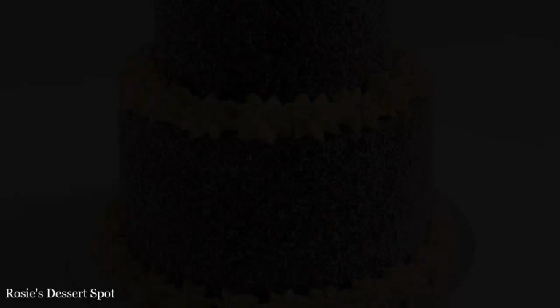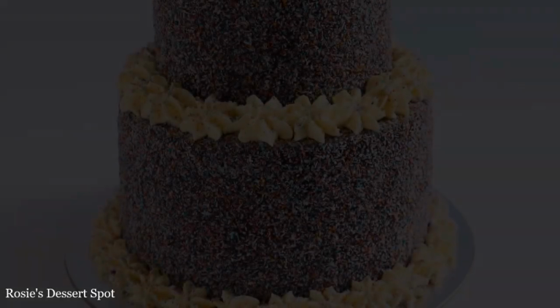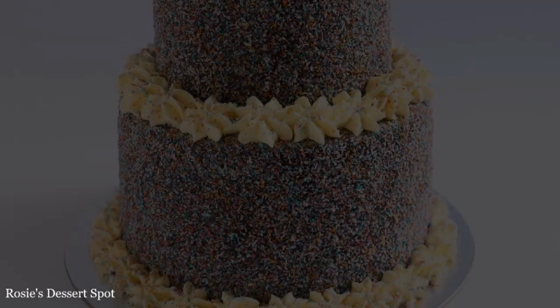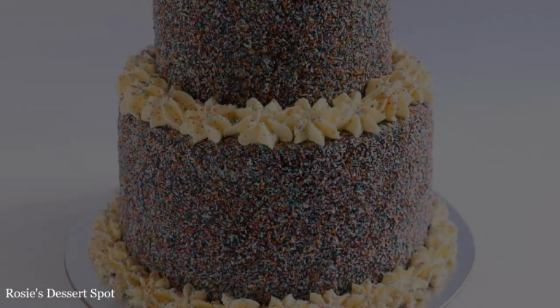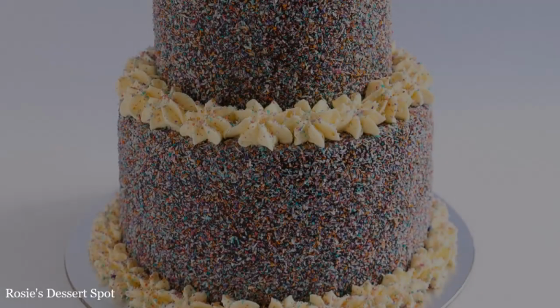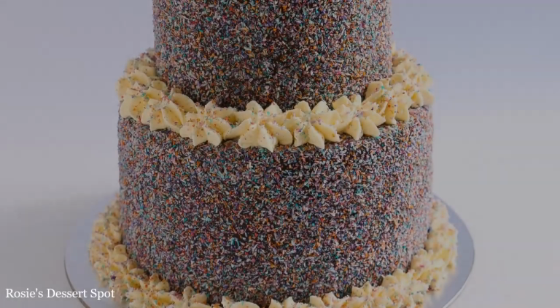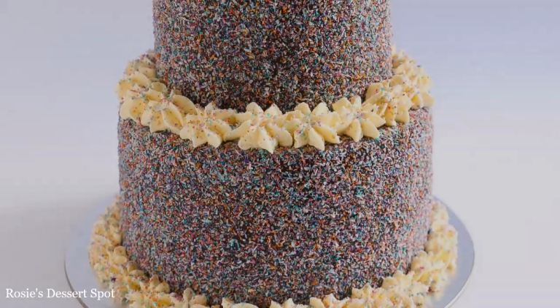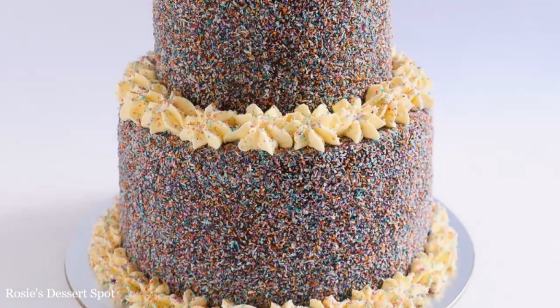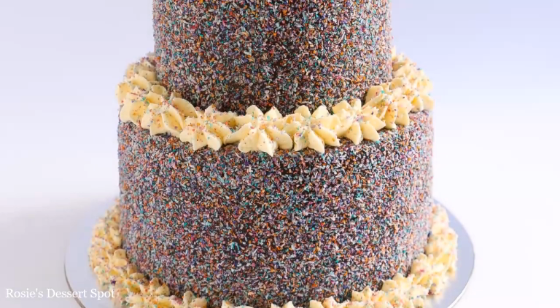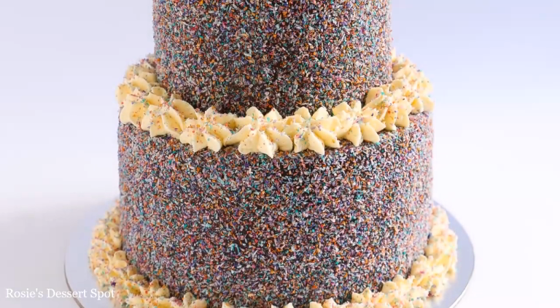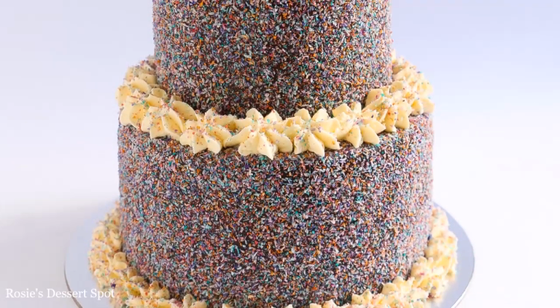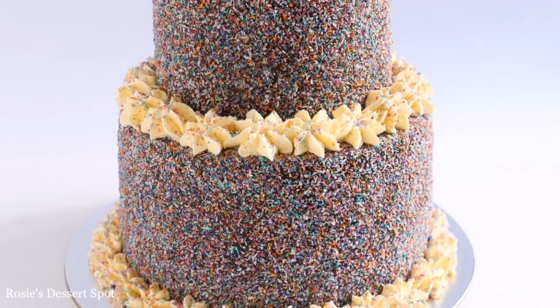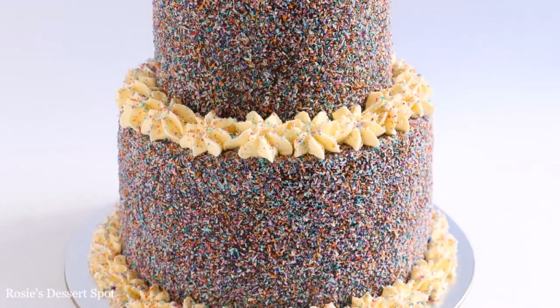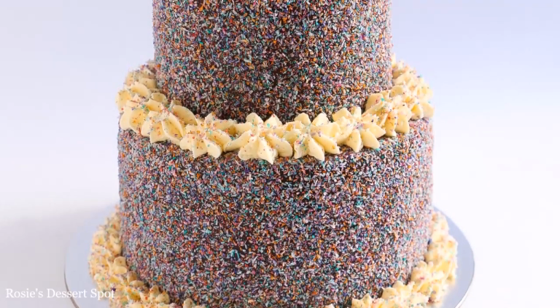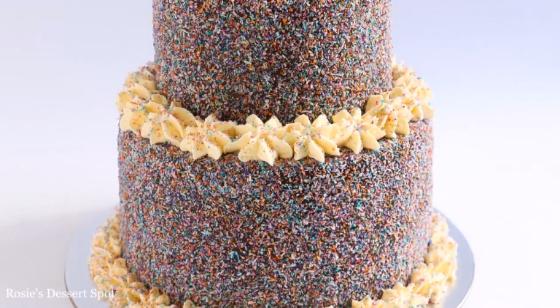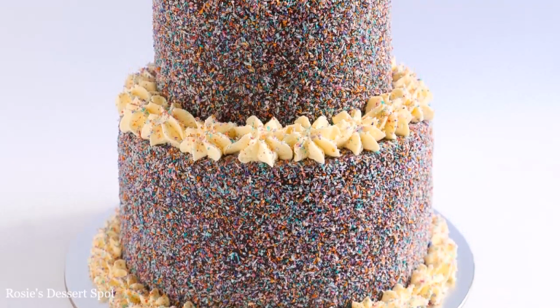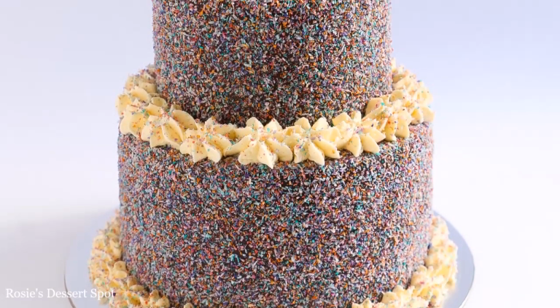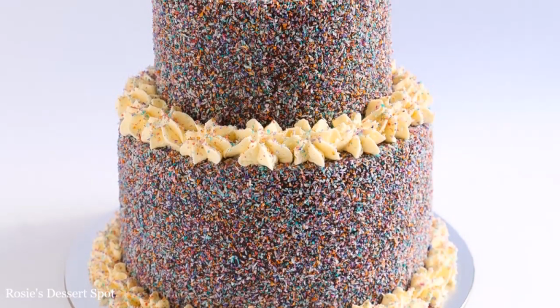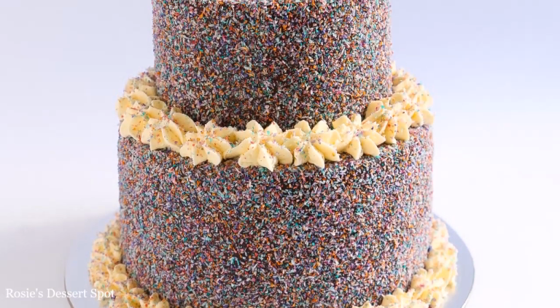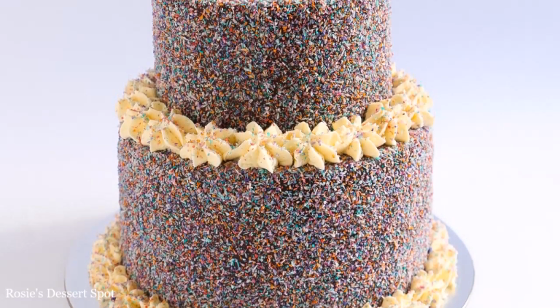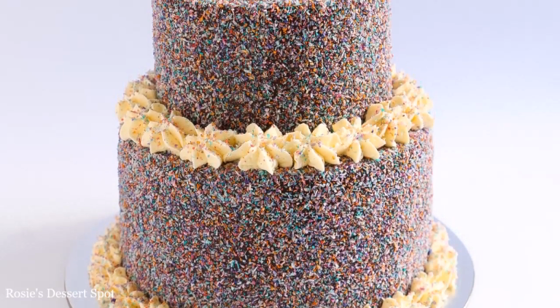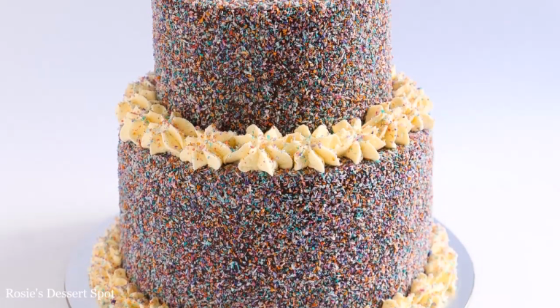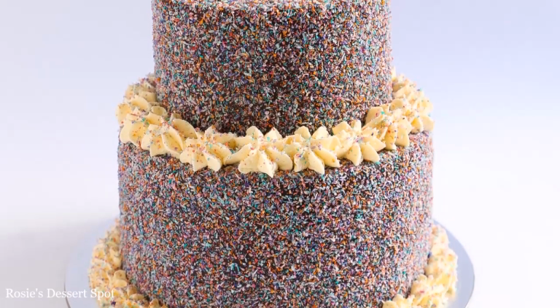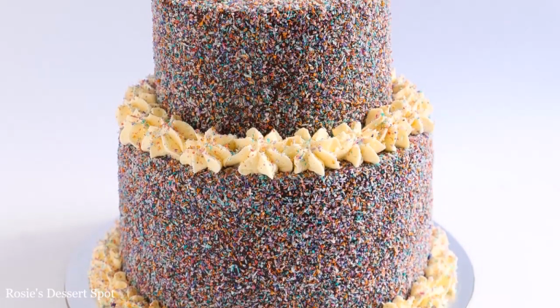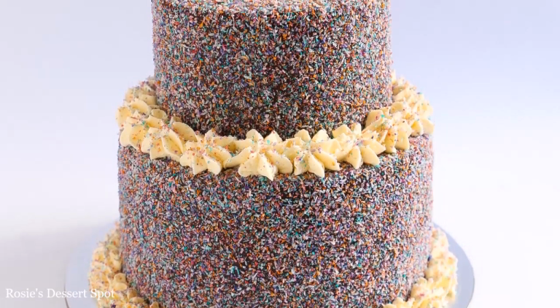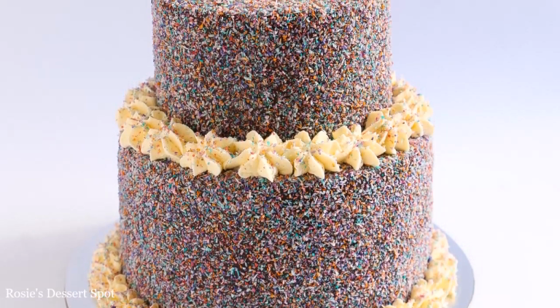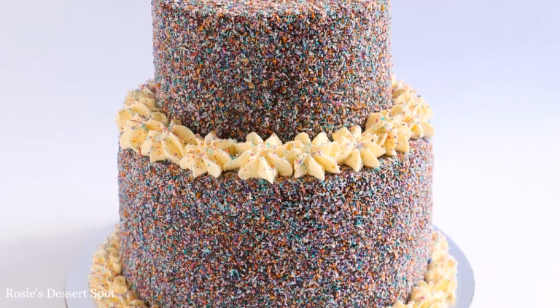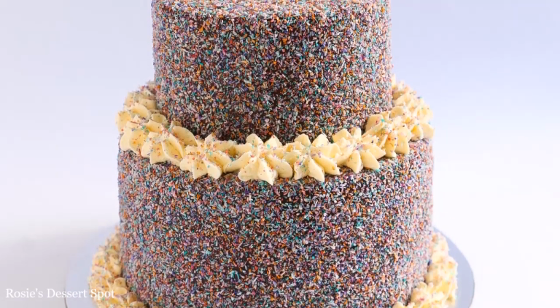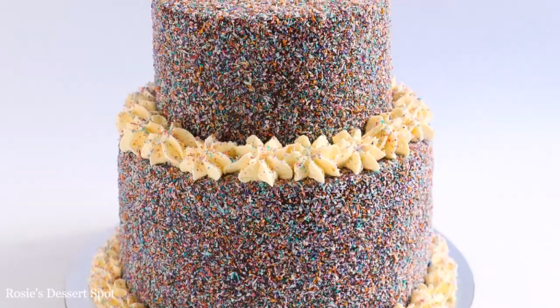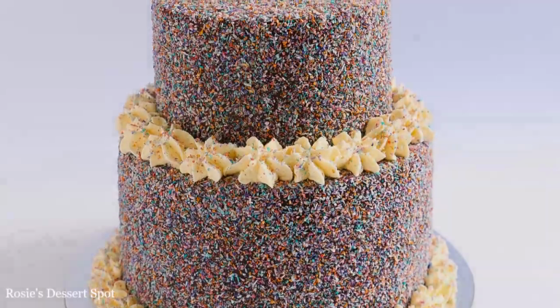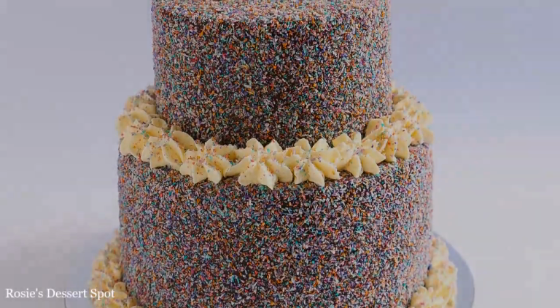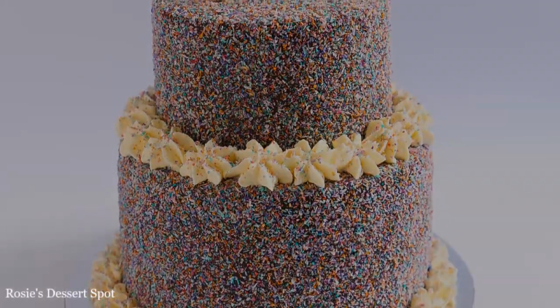Hey guys, welcome to Rosie's Dessert Spot. In this tutorial I'll be showing you how to make a two-tier lamington cake.